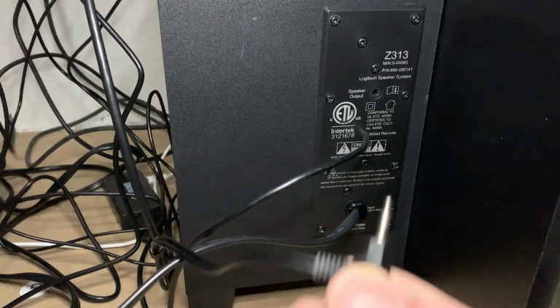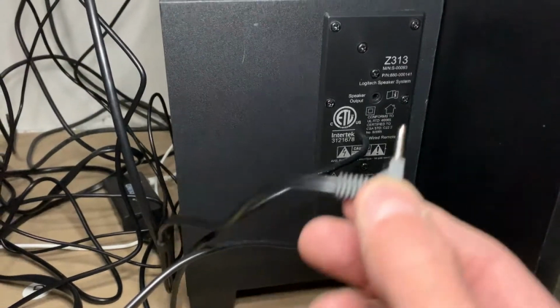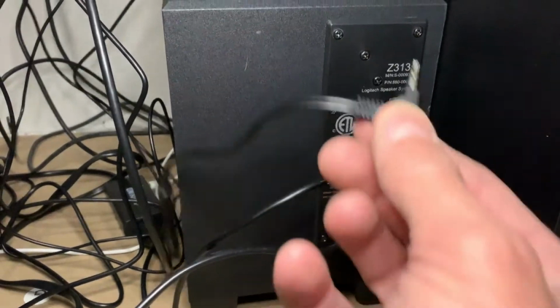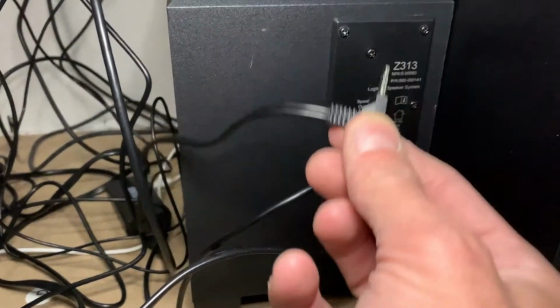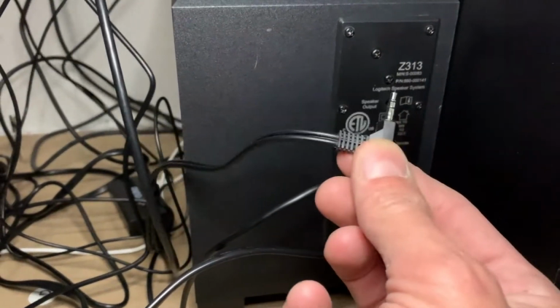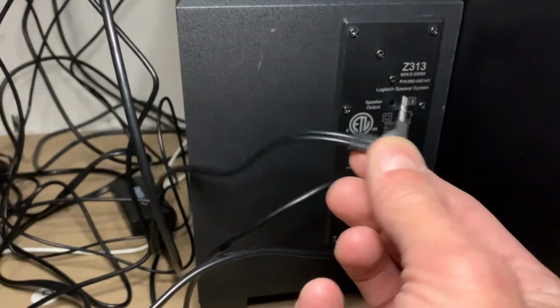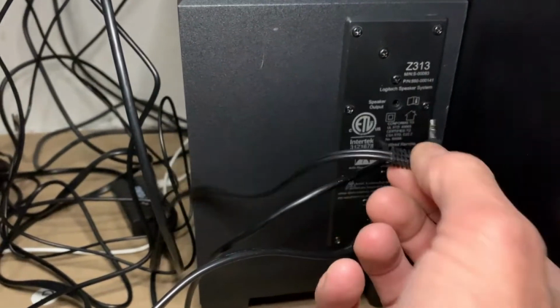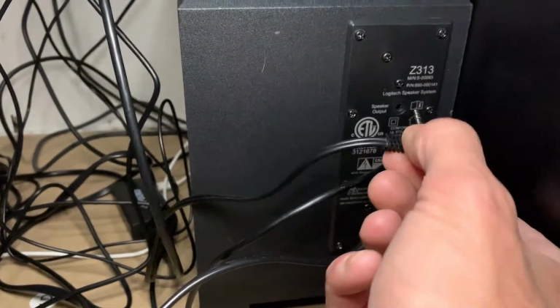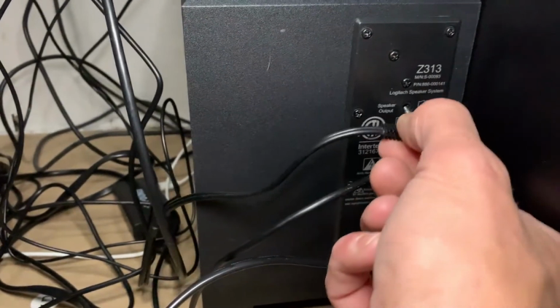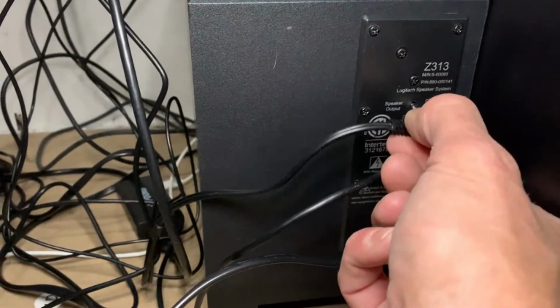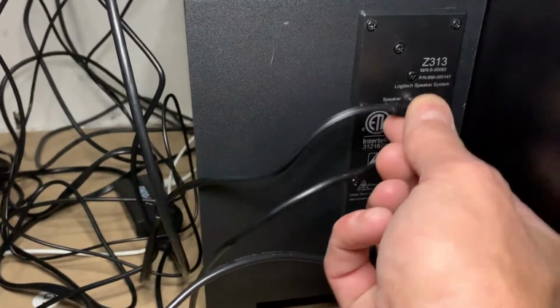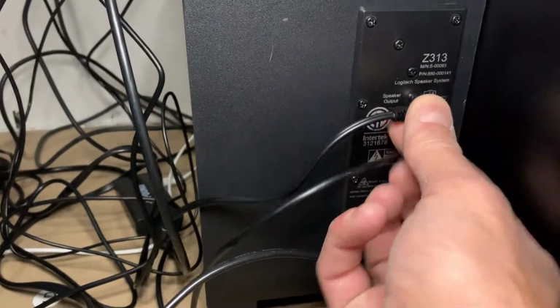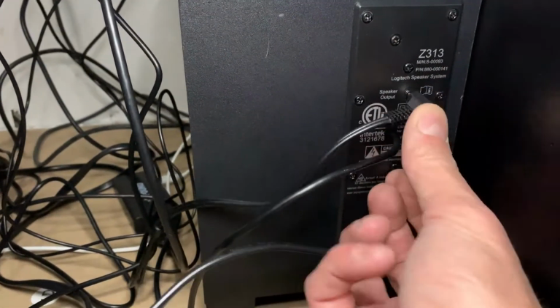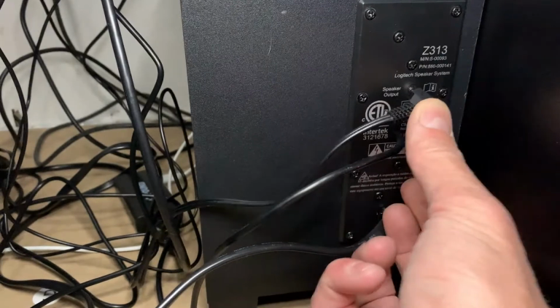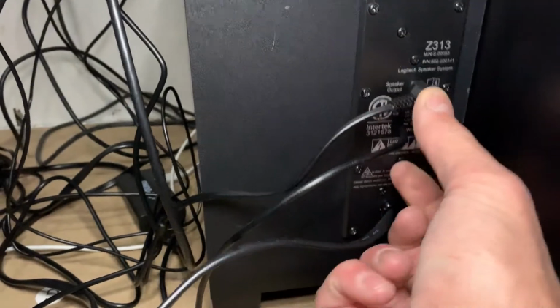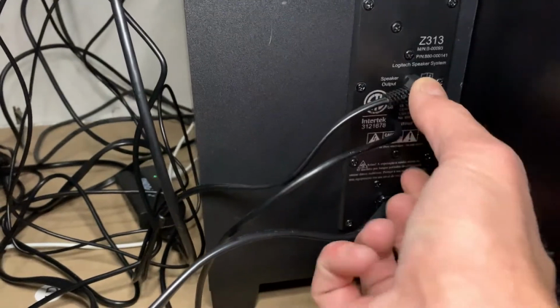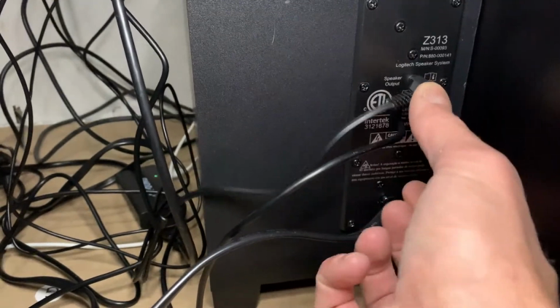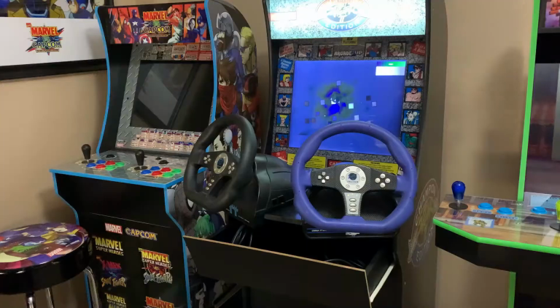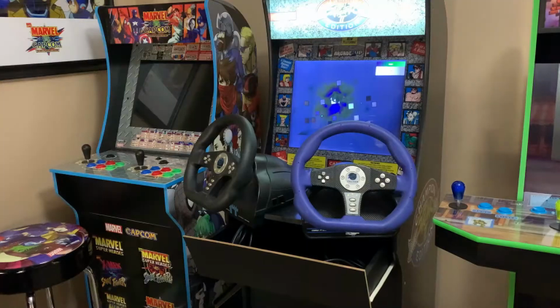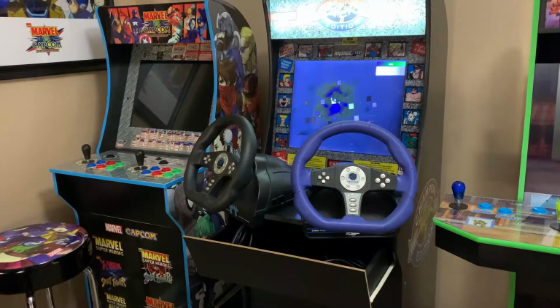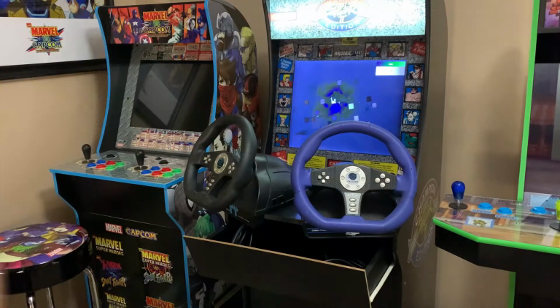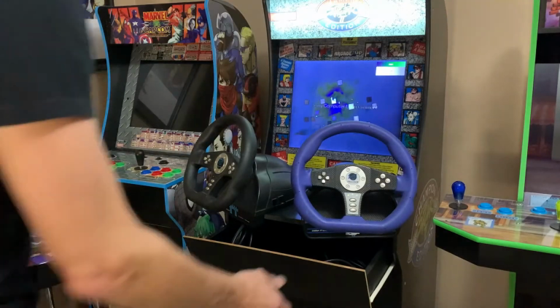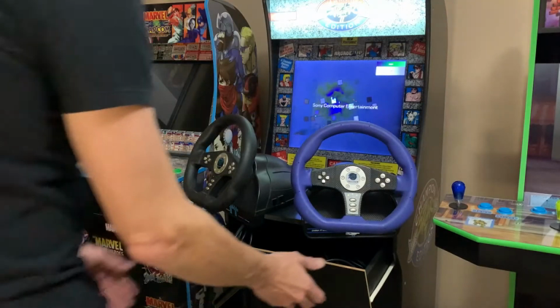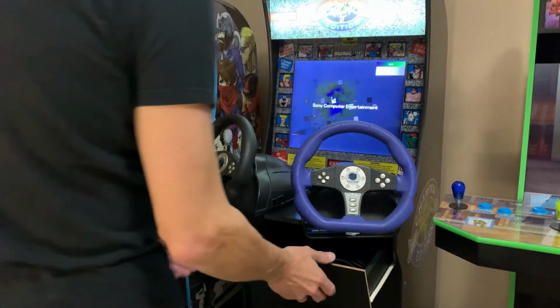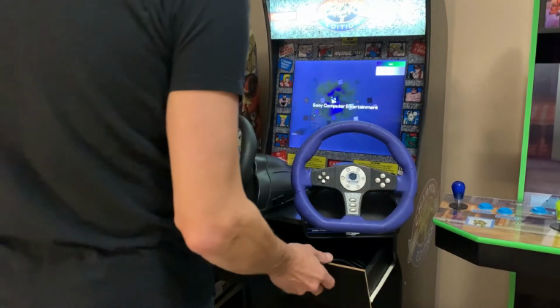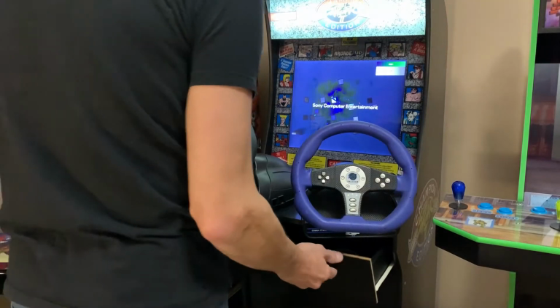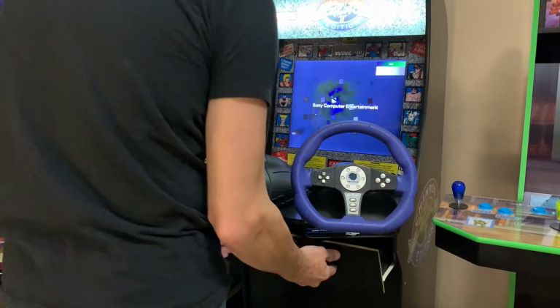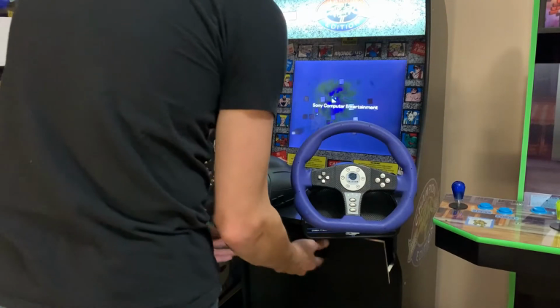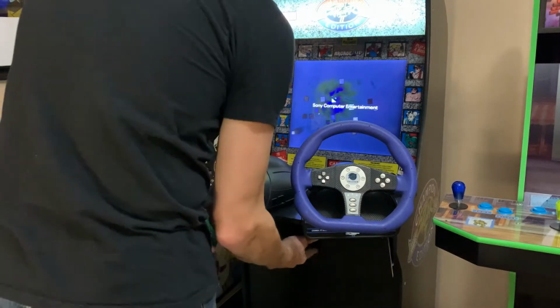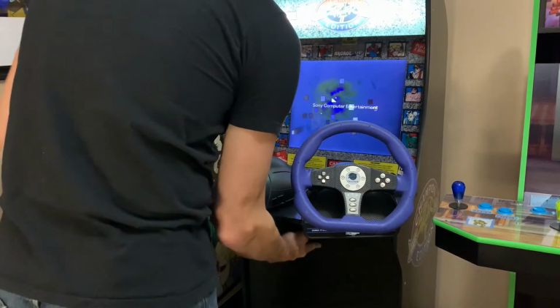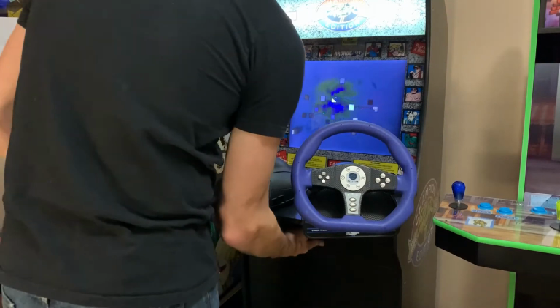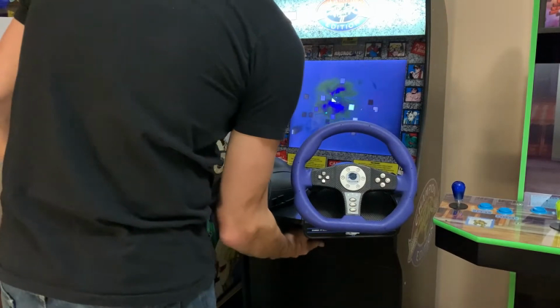Now we'll make the final connection into the back of the amplifier, fire up the PS2, and let's see how this thing sounds.